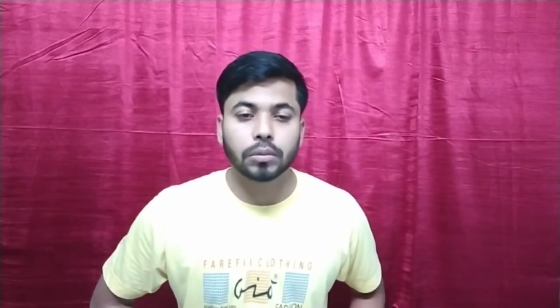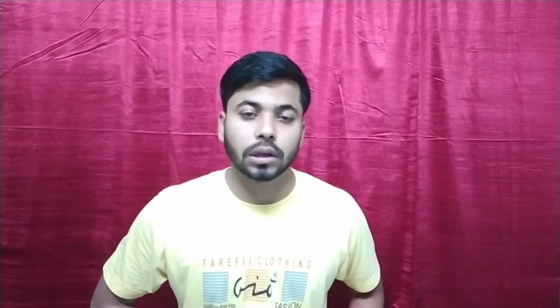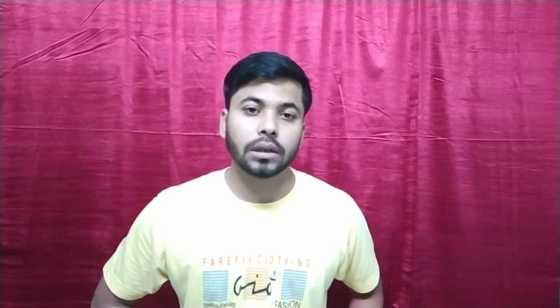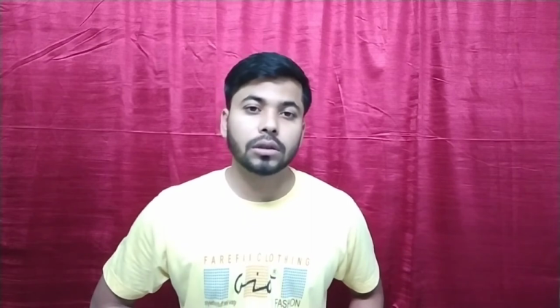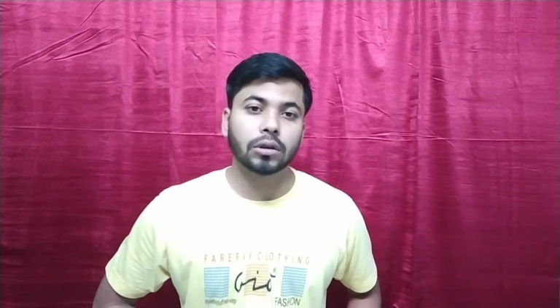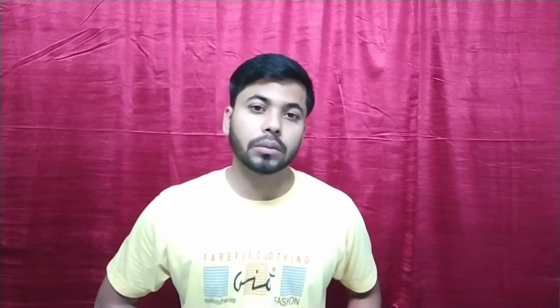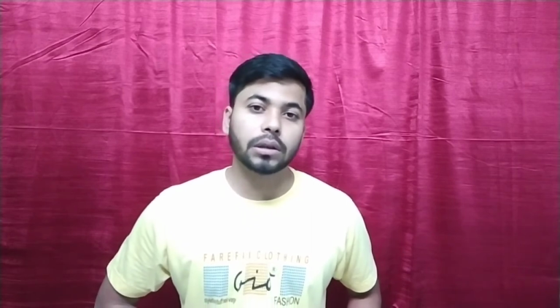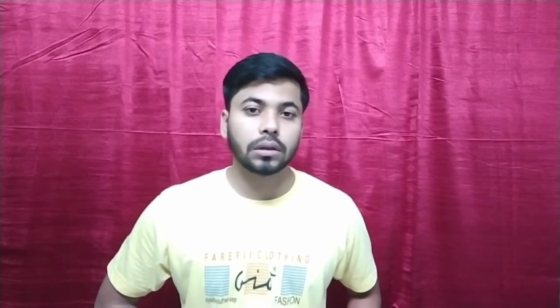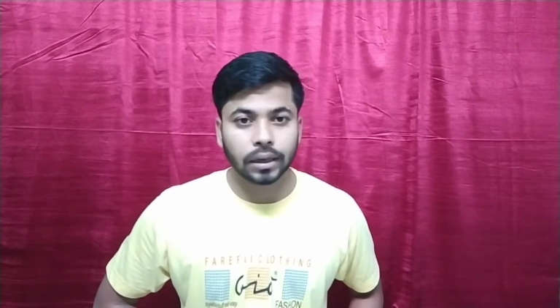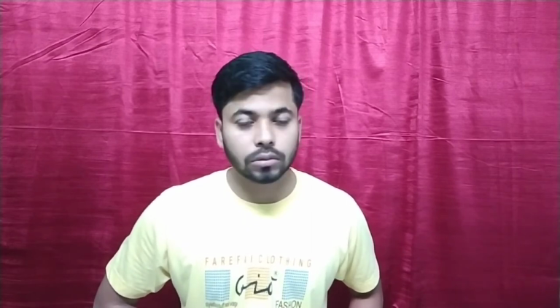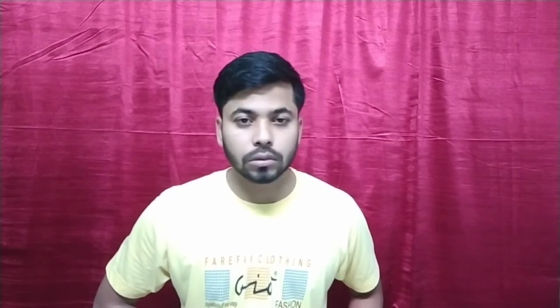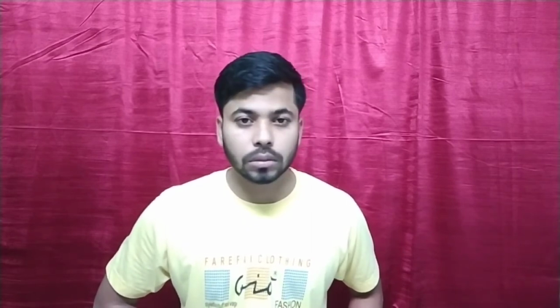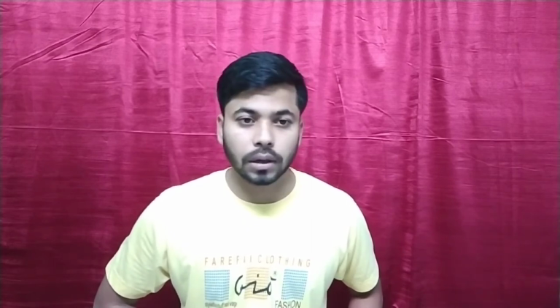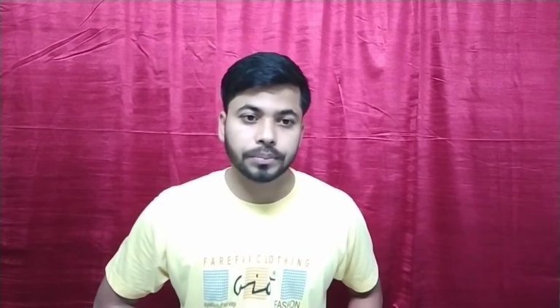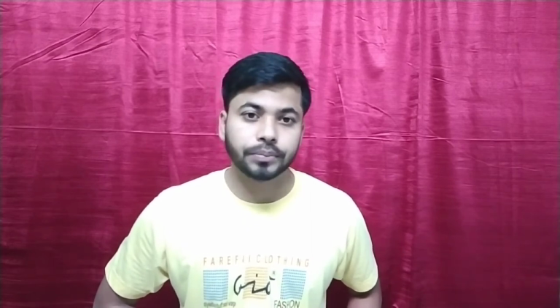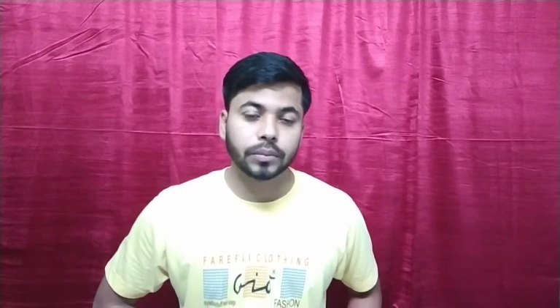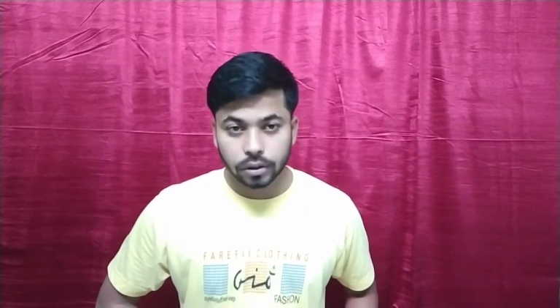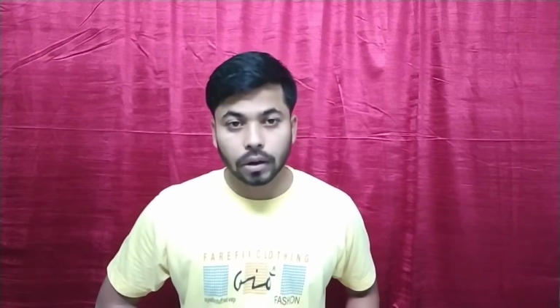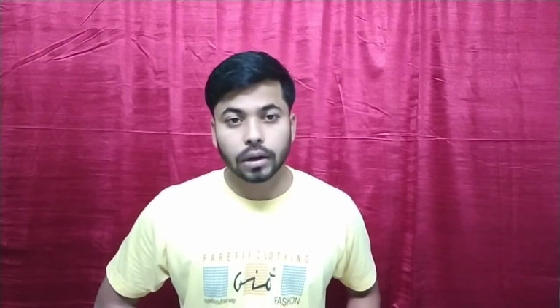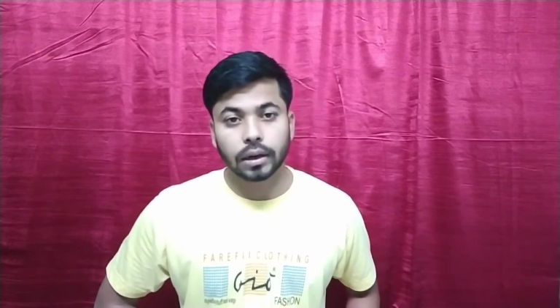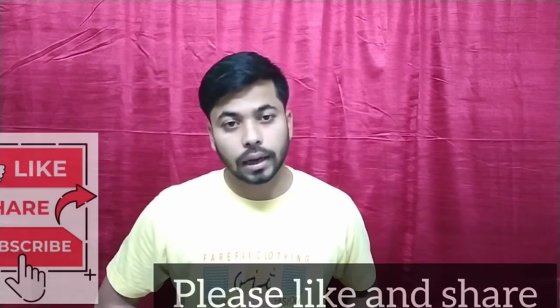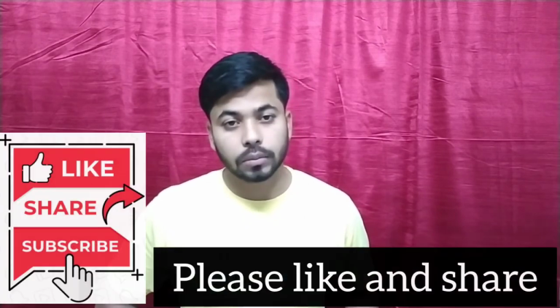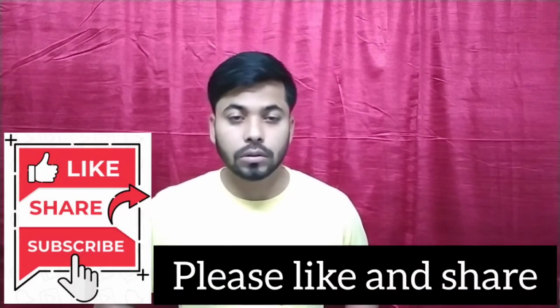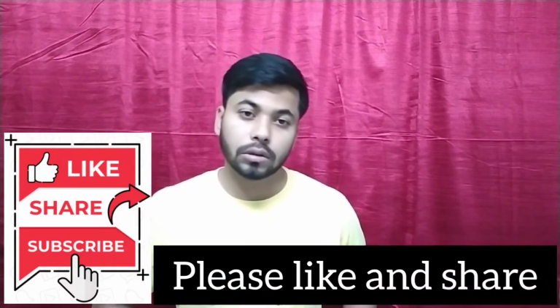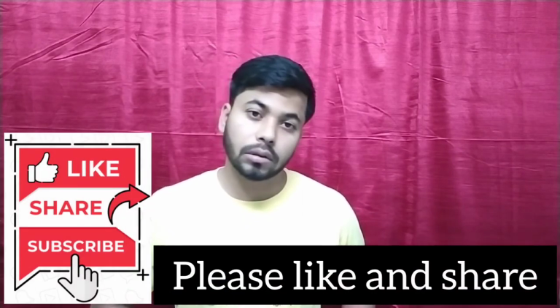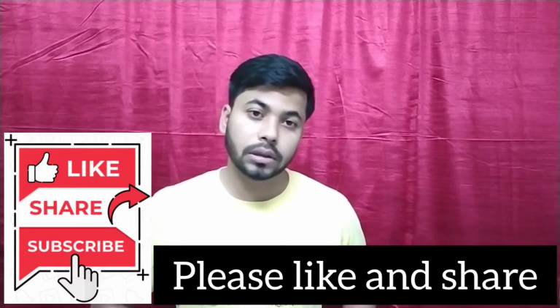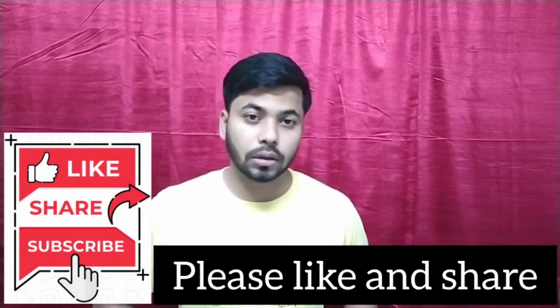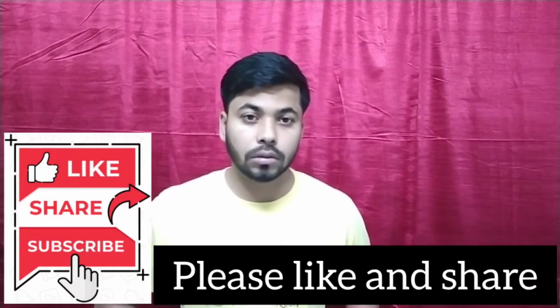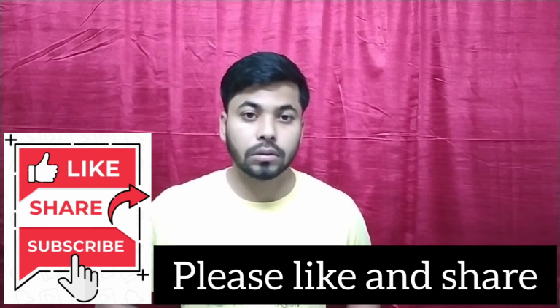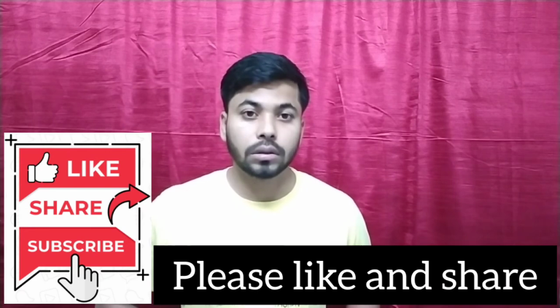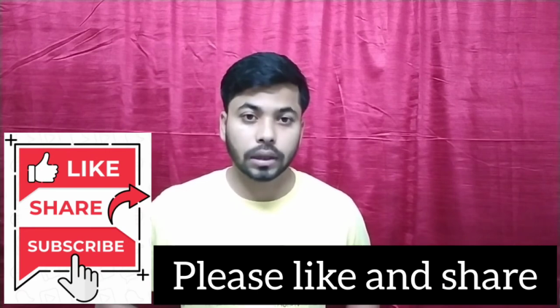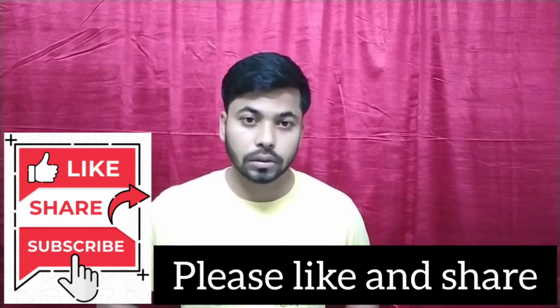Thank you so much for watching. Please like and share. Thank you.